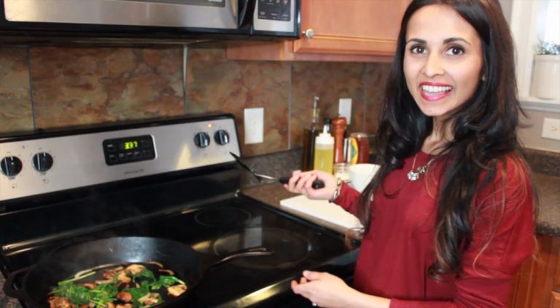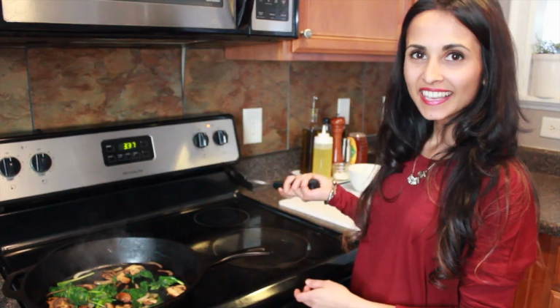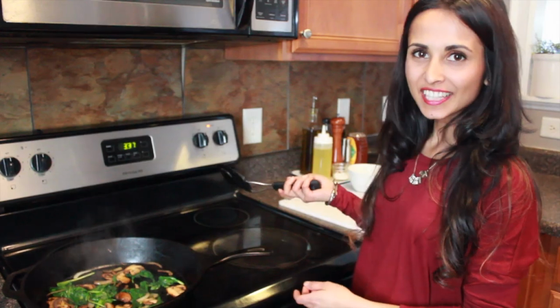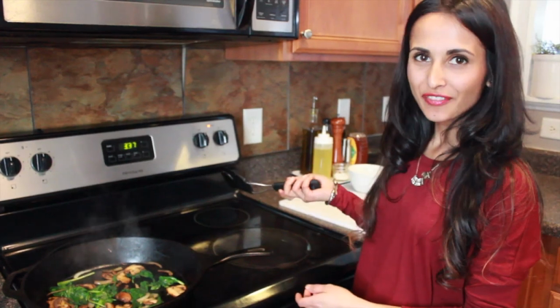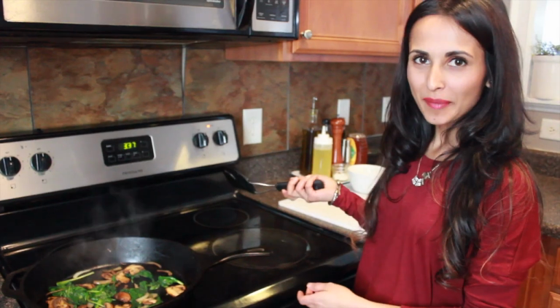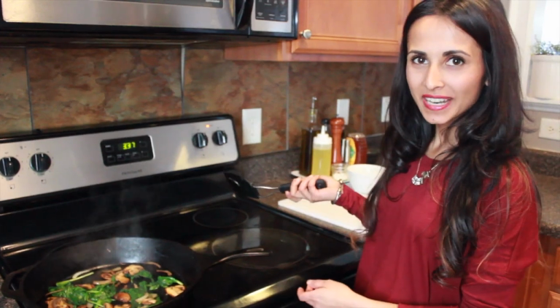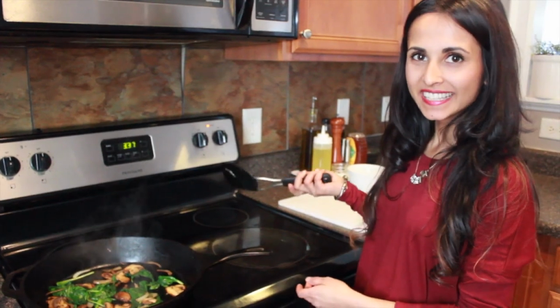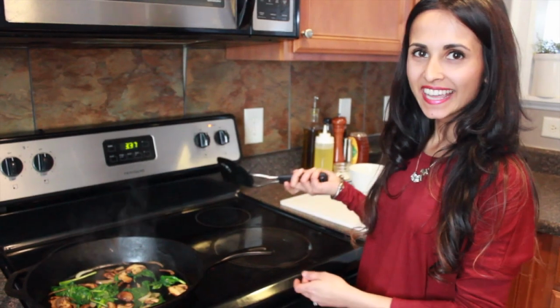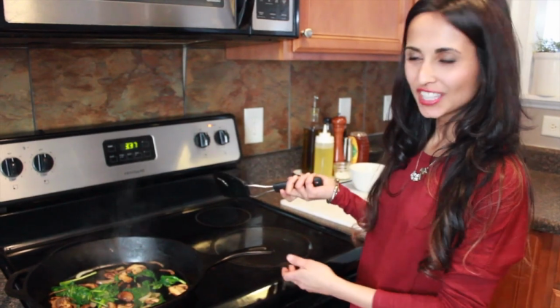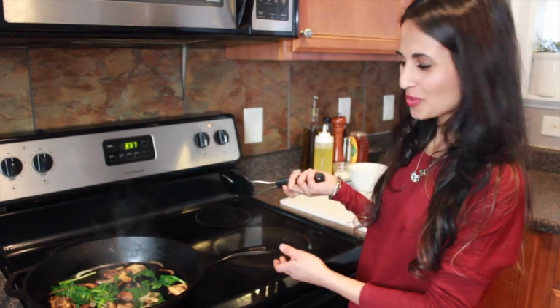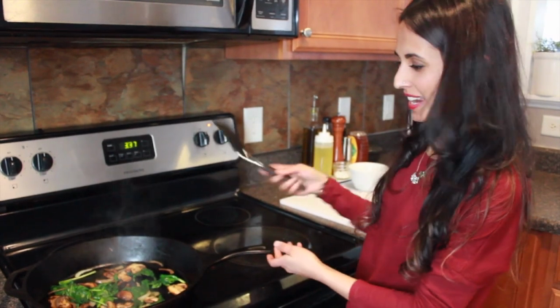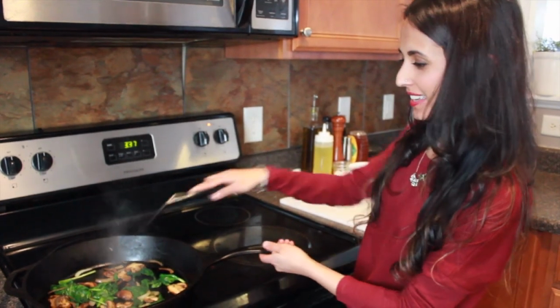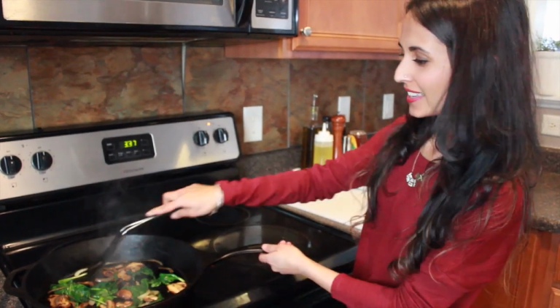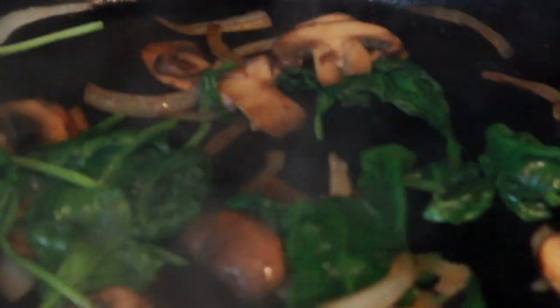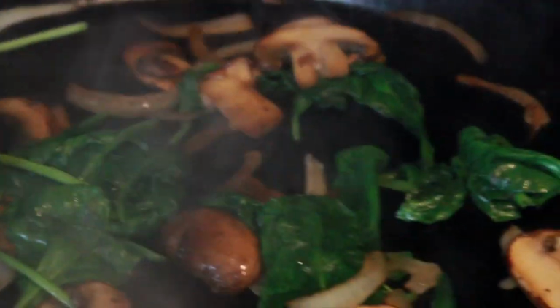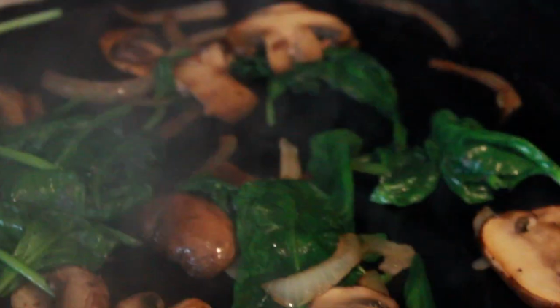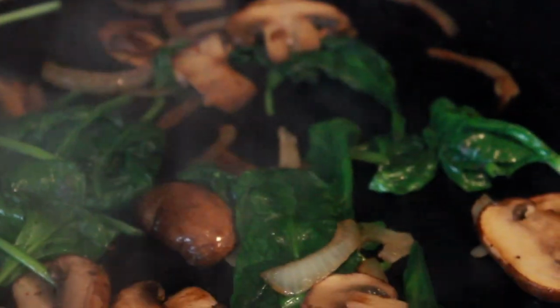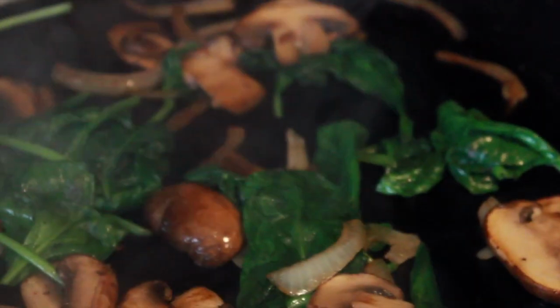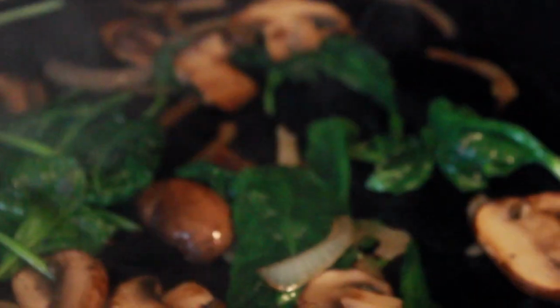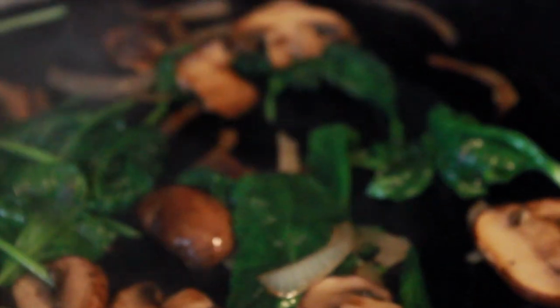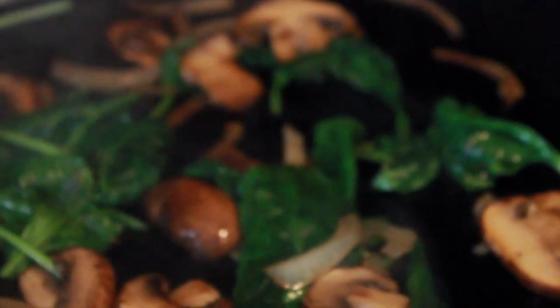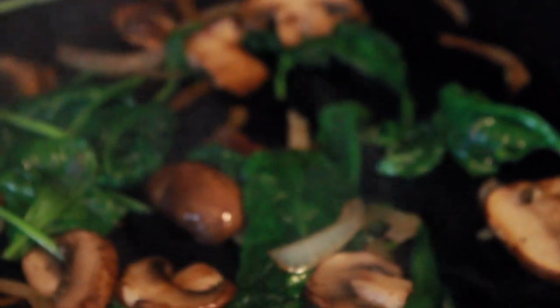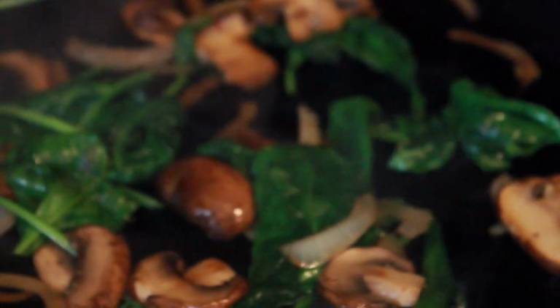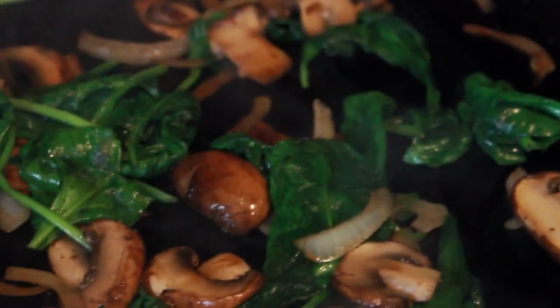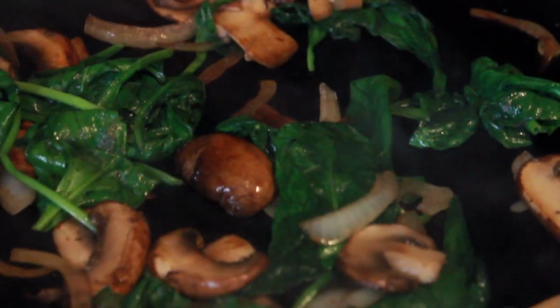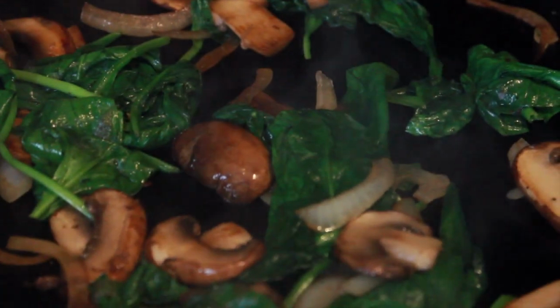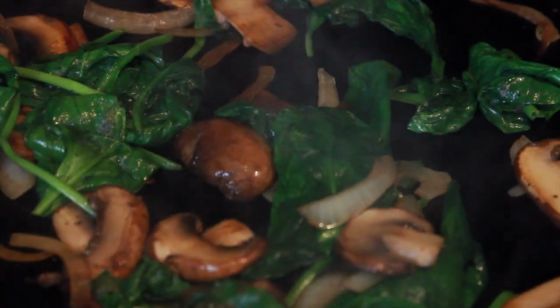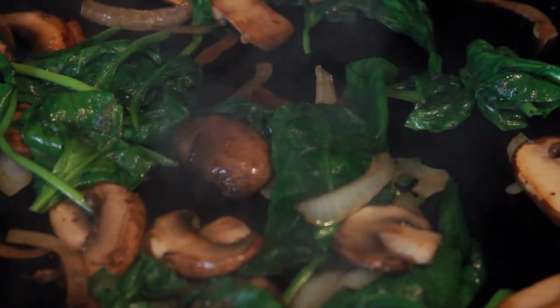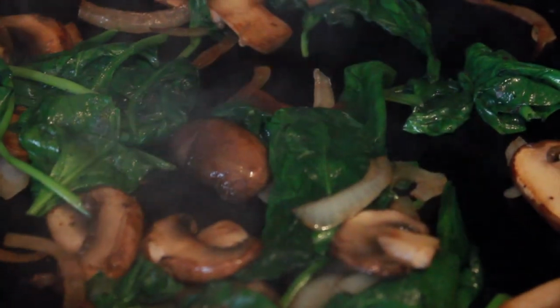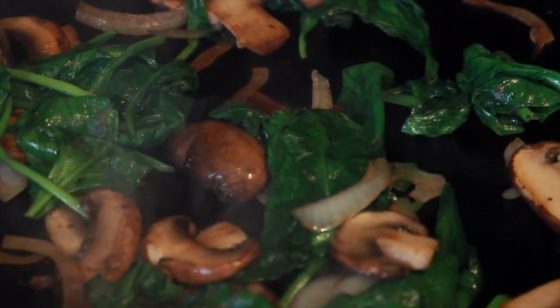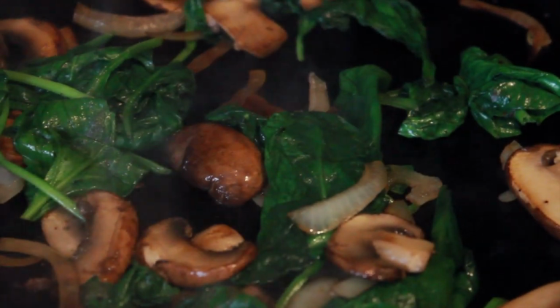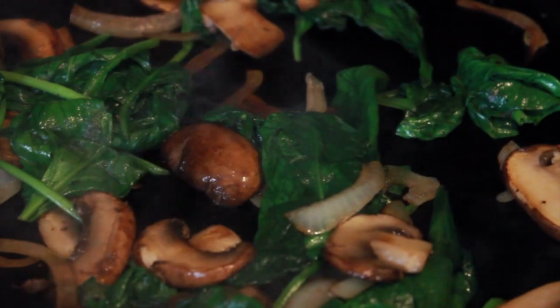Less than five minutes and it's ready. You can serve this on top of rice or any grain that you prefer.